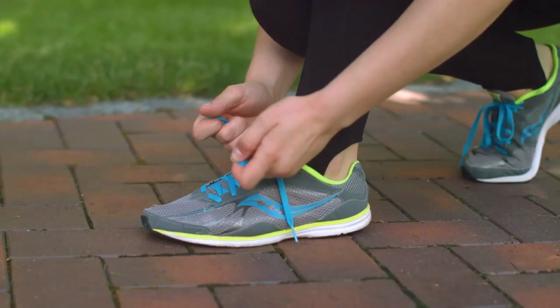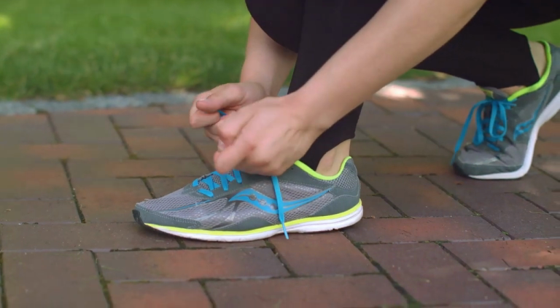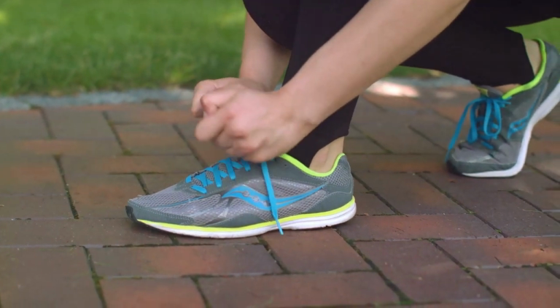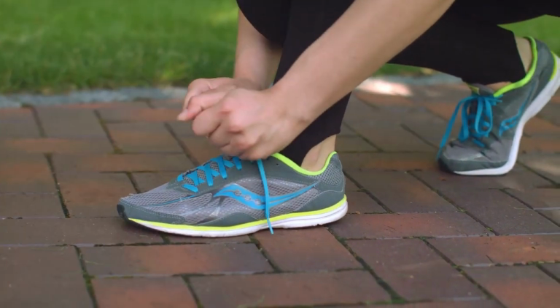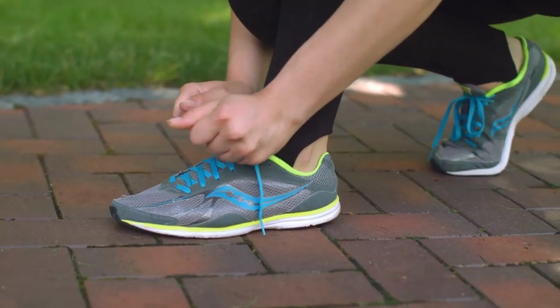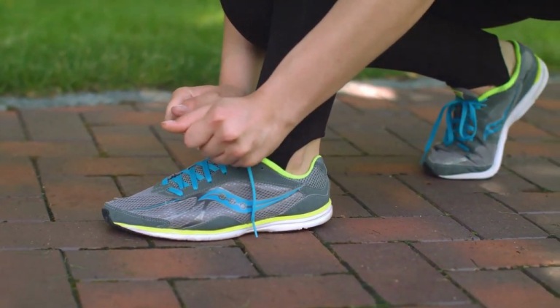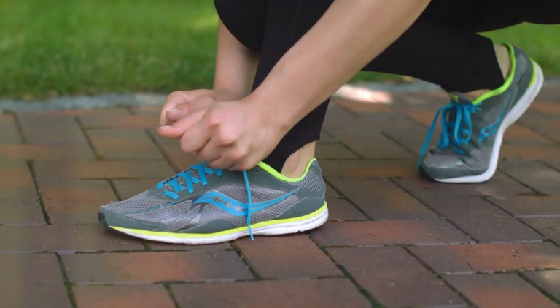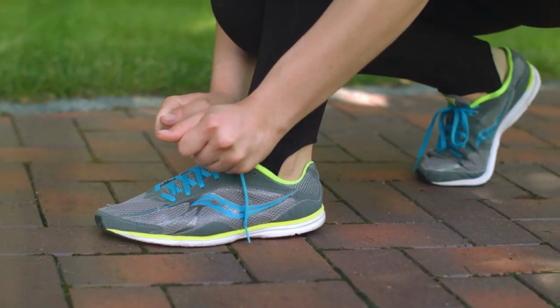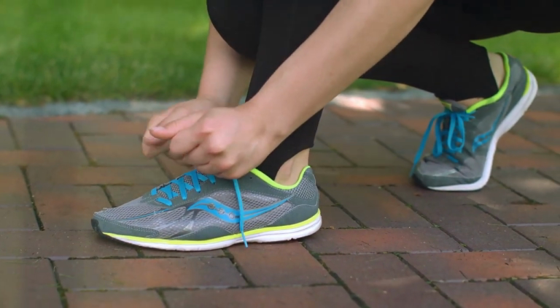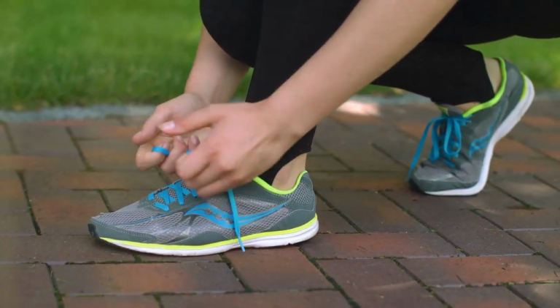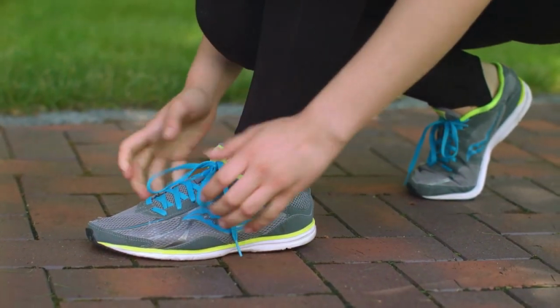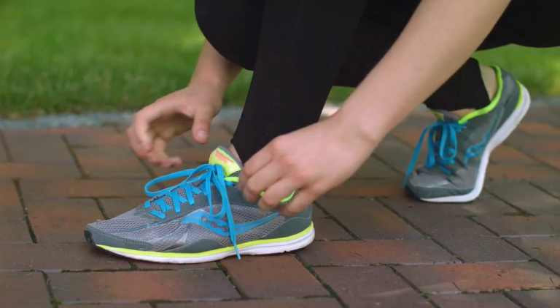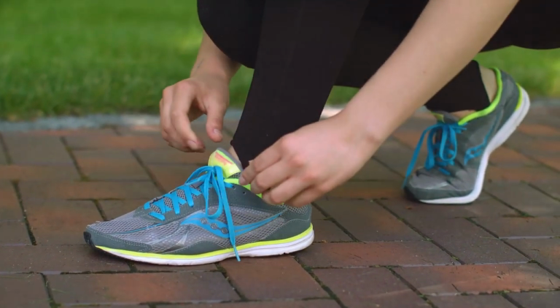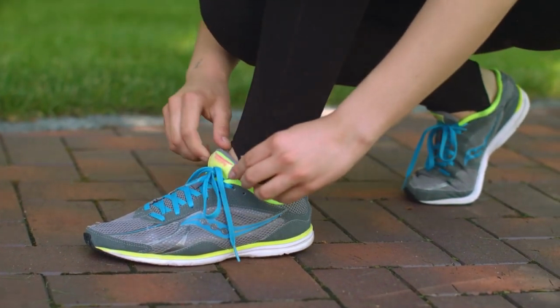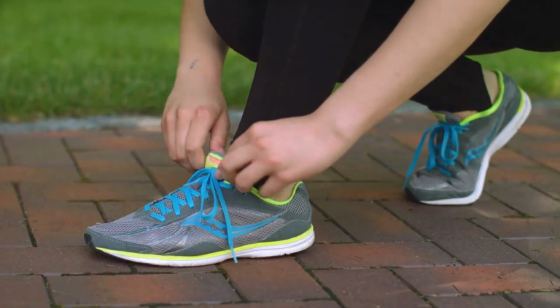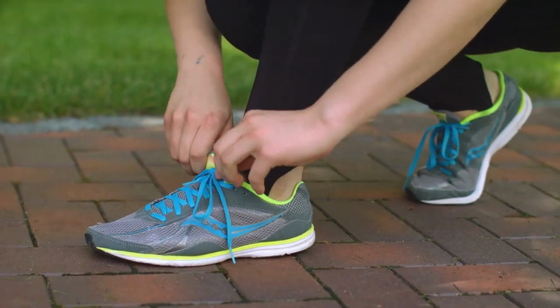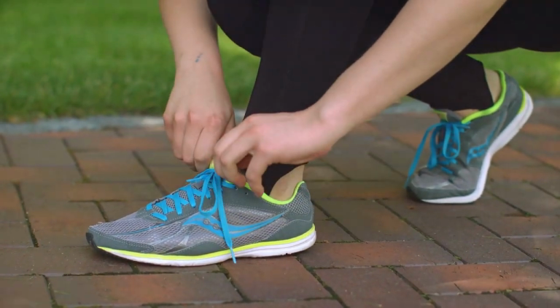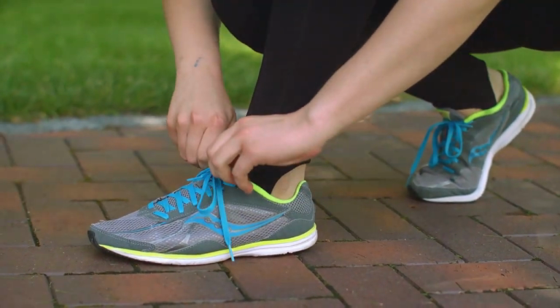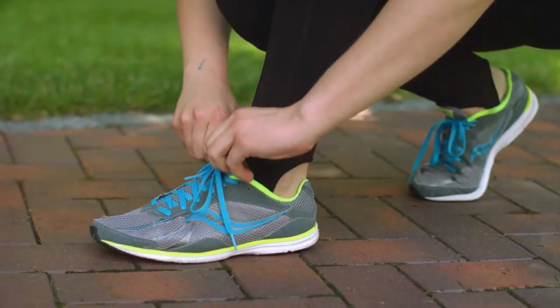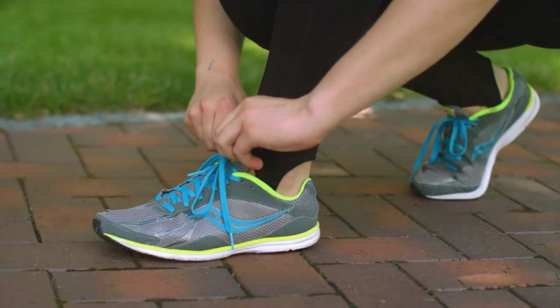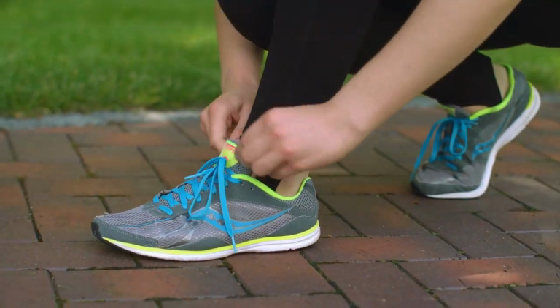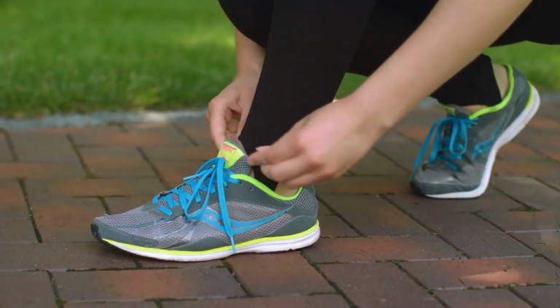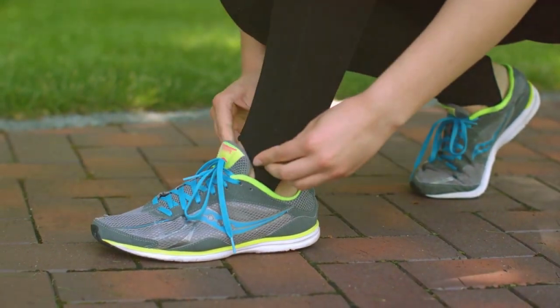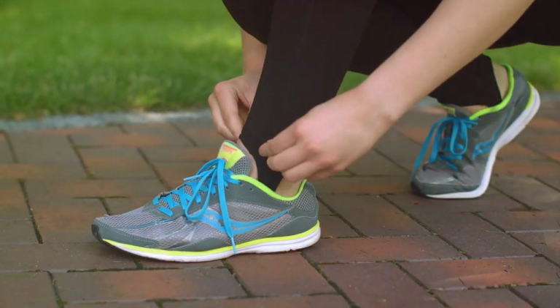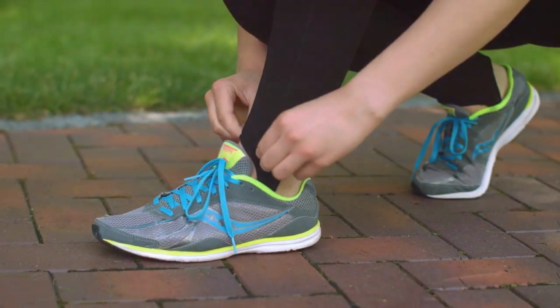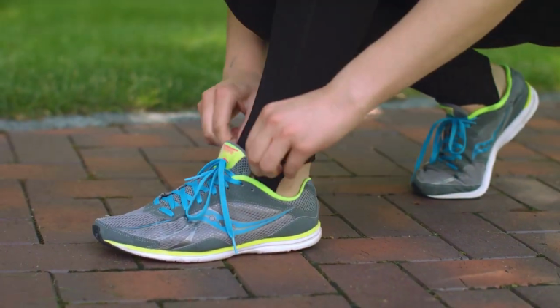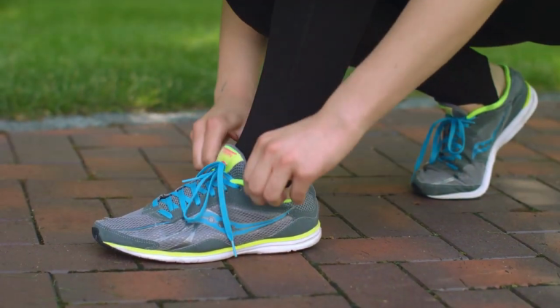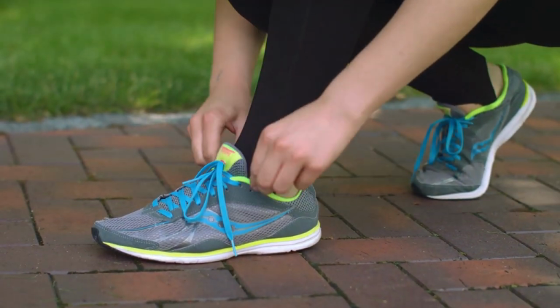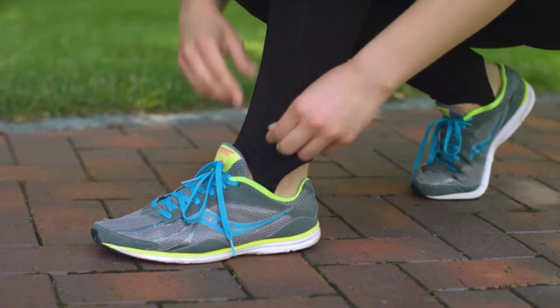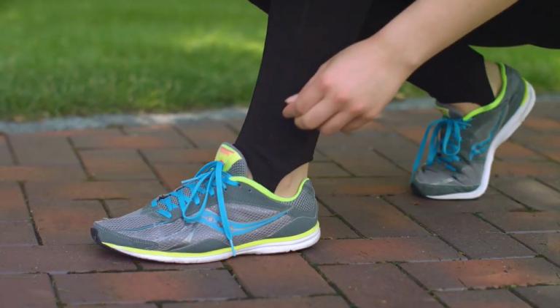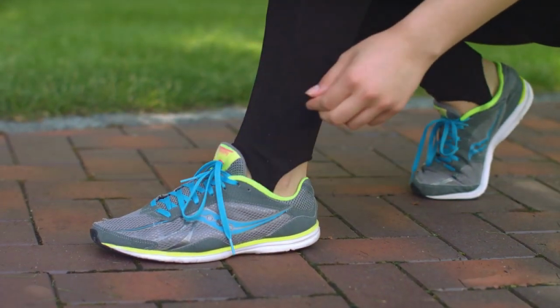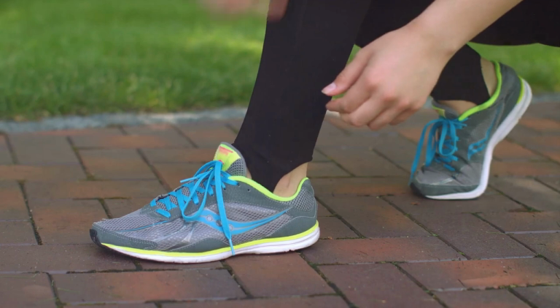Ever heard the one about the guy who wore his wife's high heels to a marathon? Now that's a shoe mix-up.